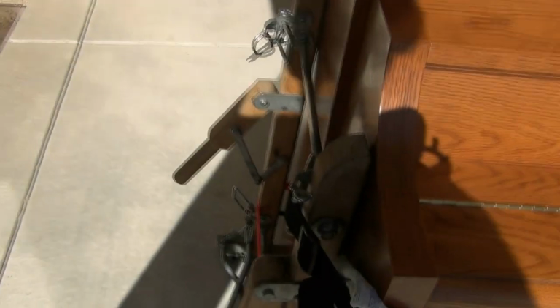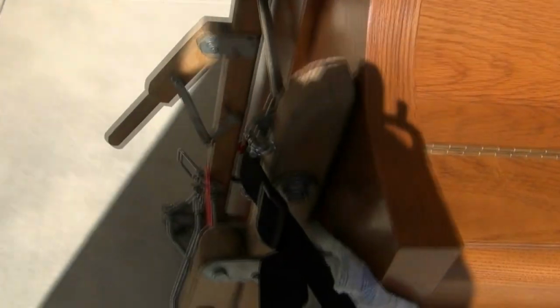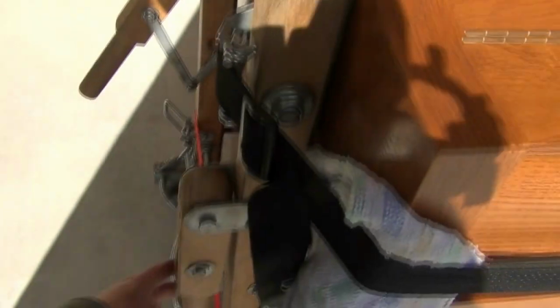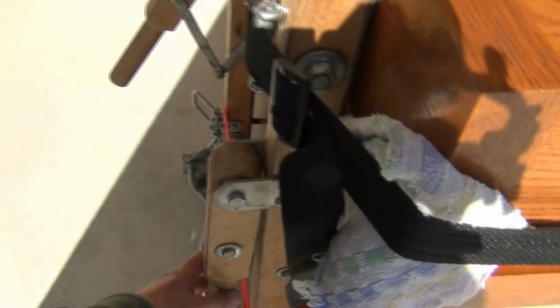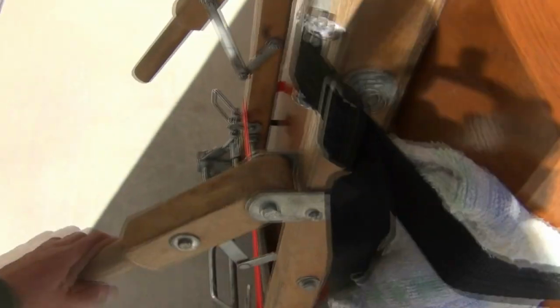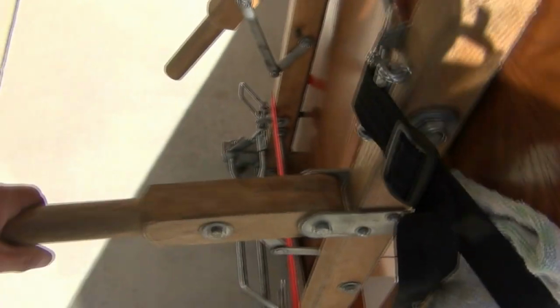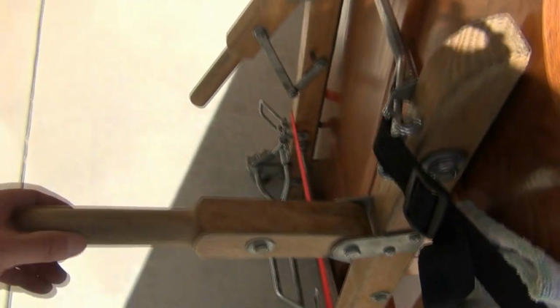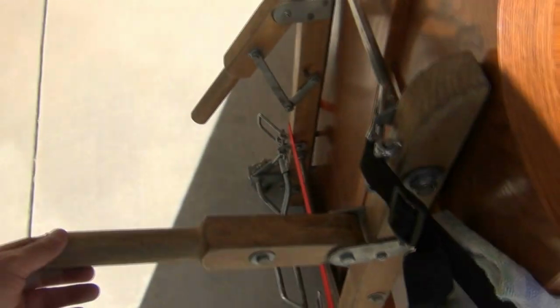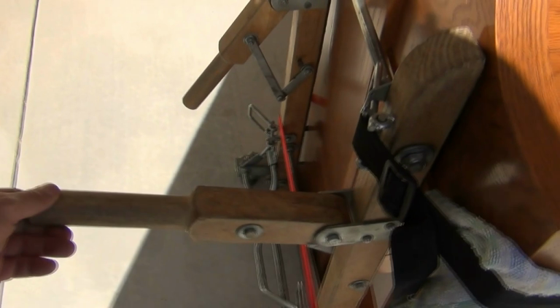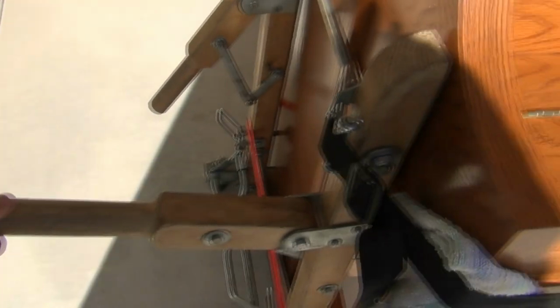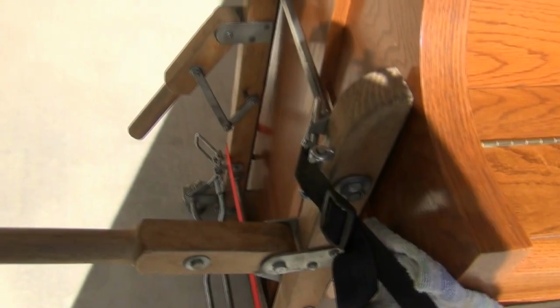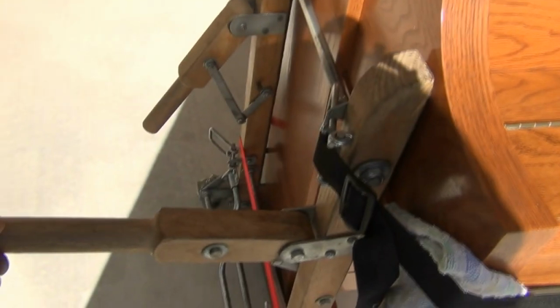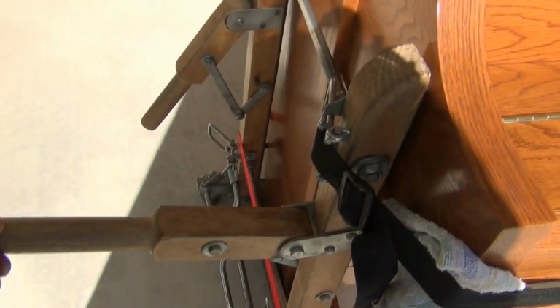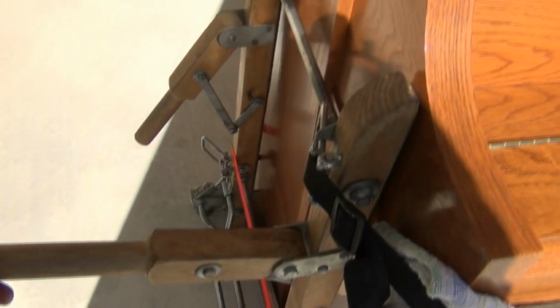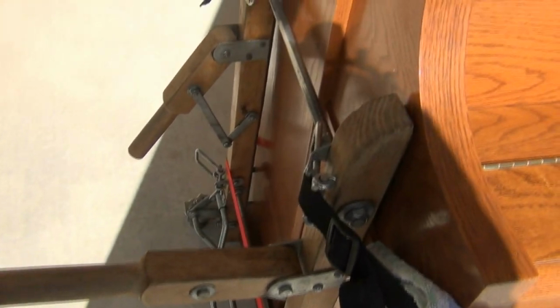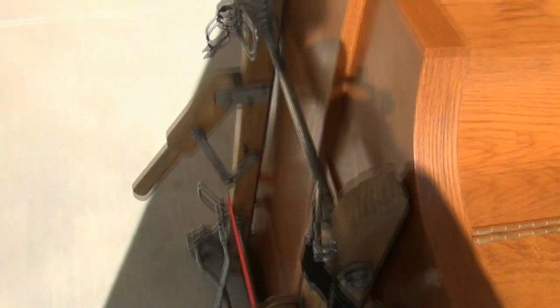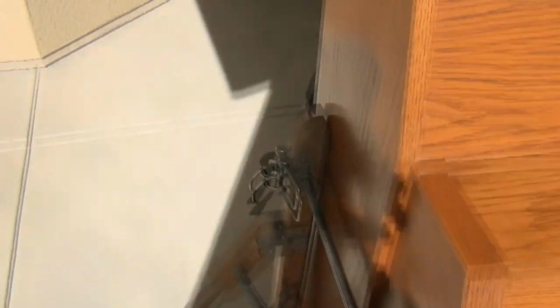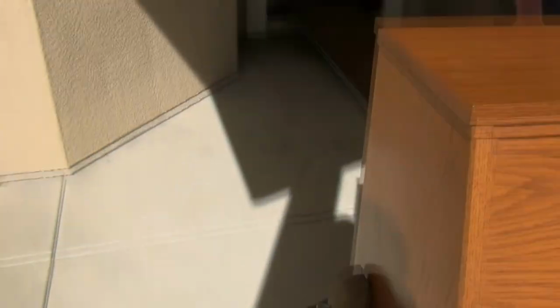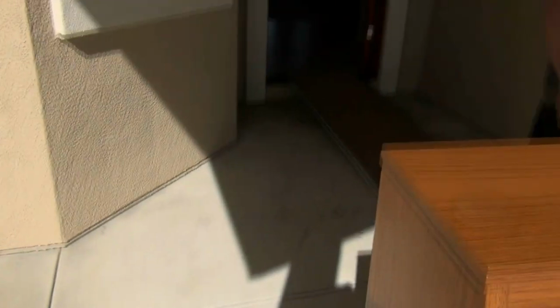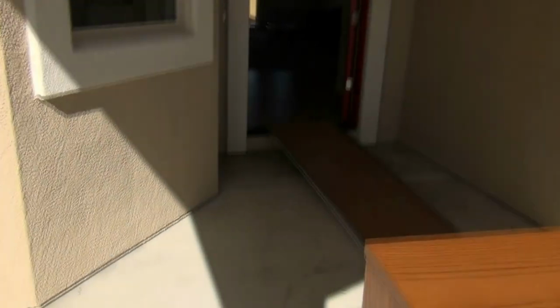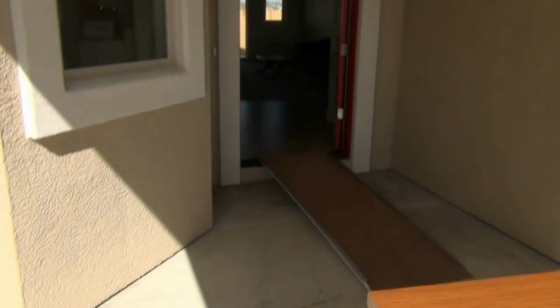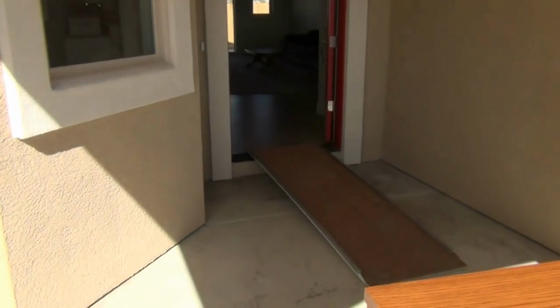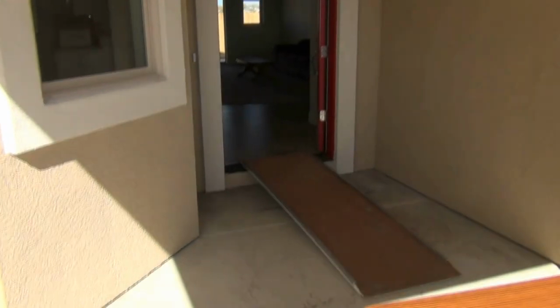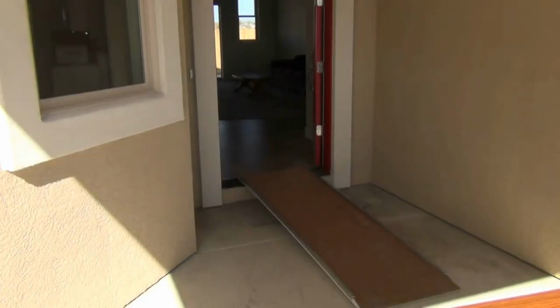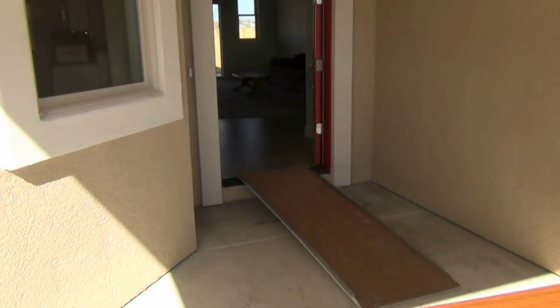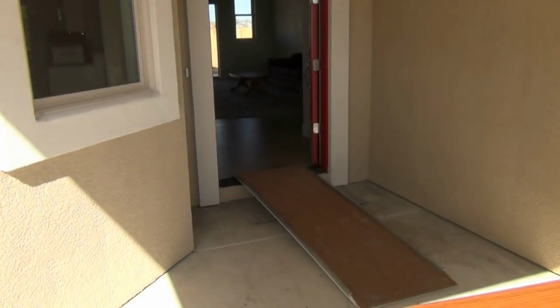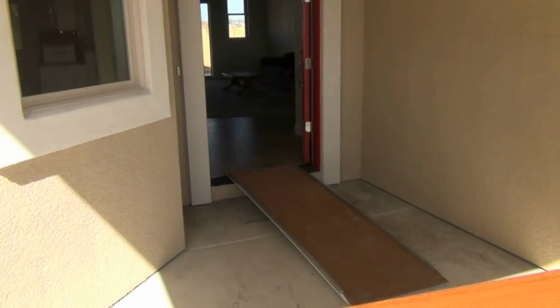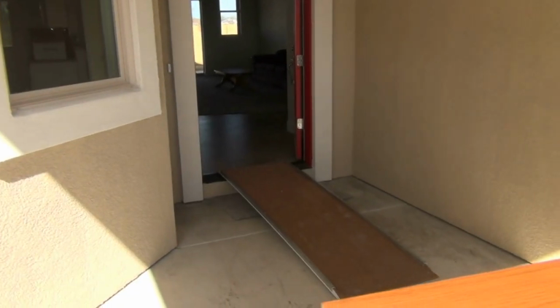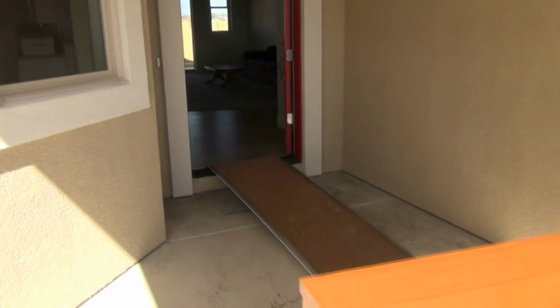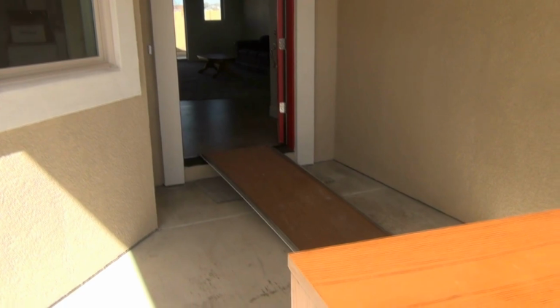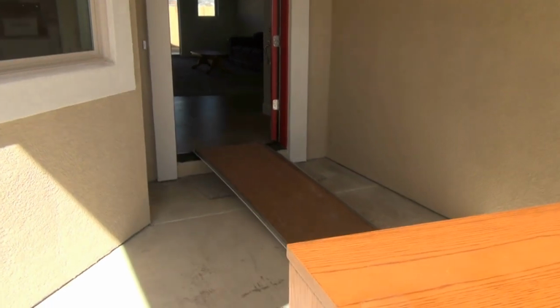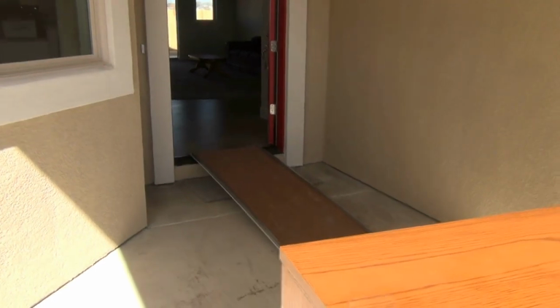It has handles on the dolly that are really helpful for lifting. We're going to take it through that doorway, up the ramp, and put it in place.